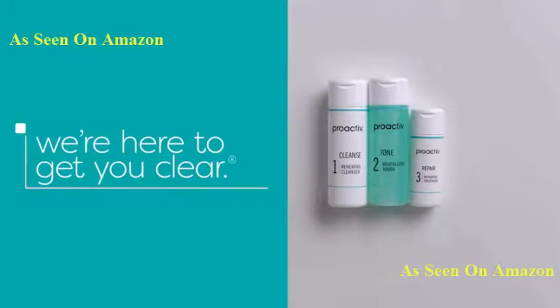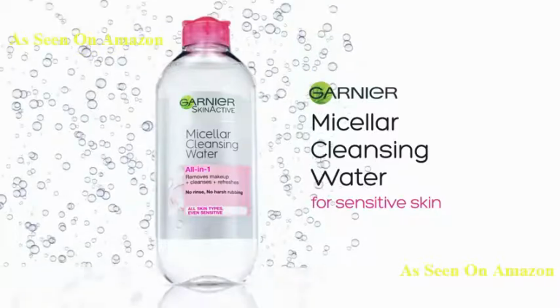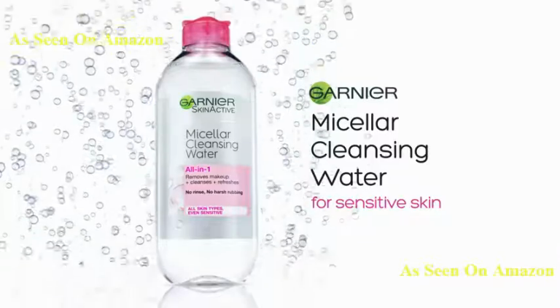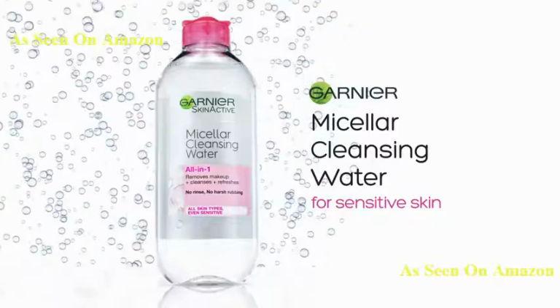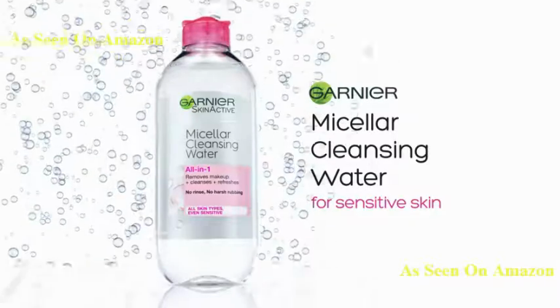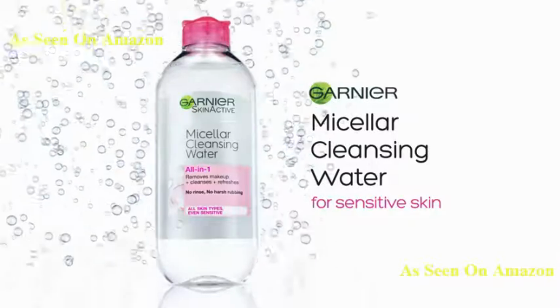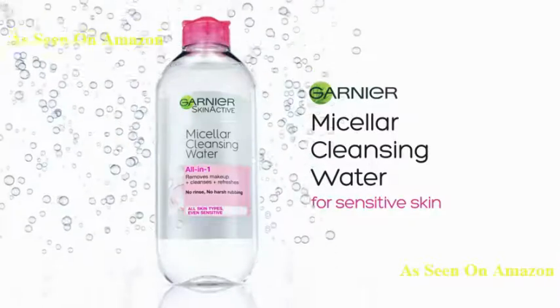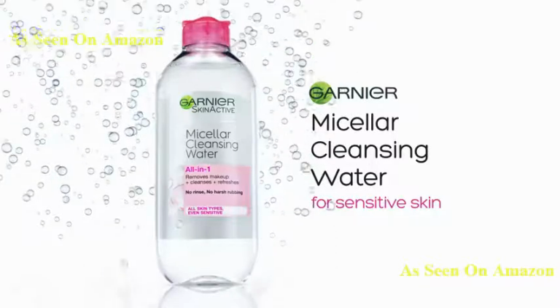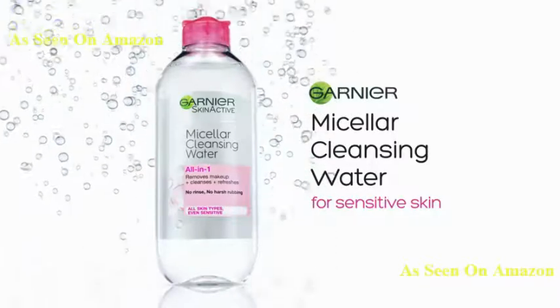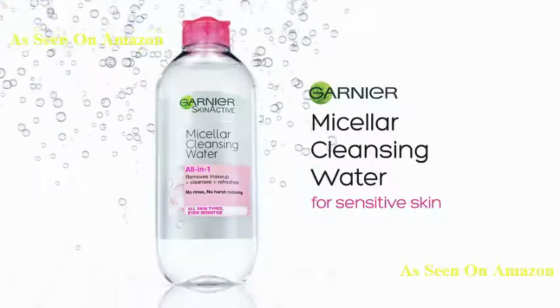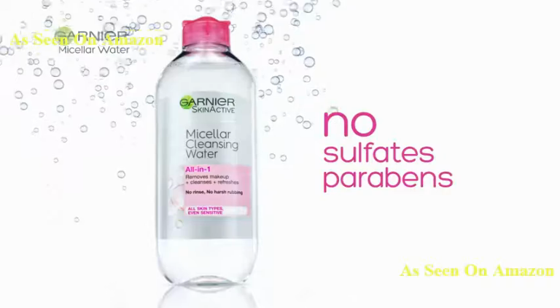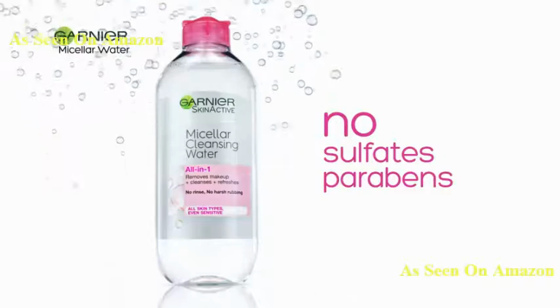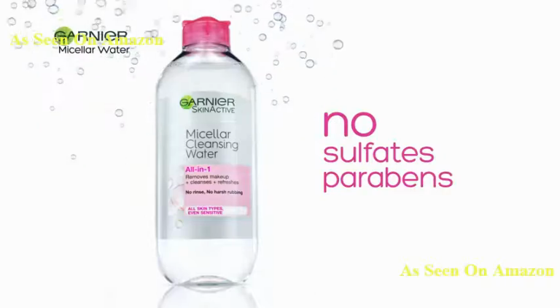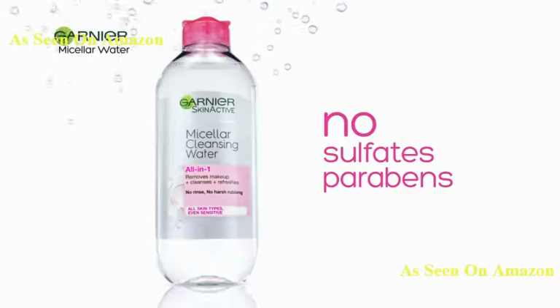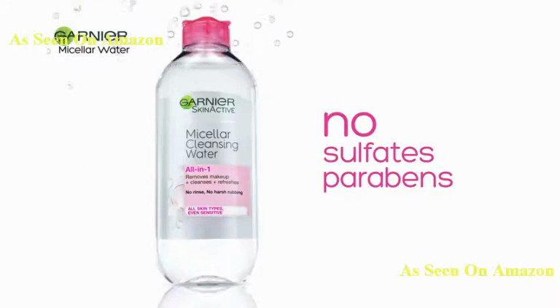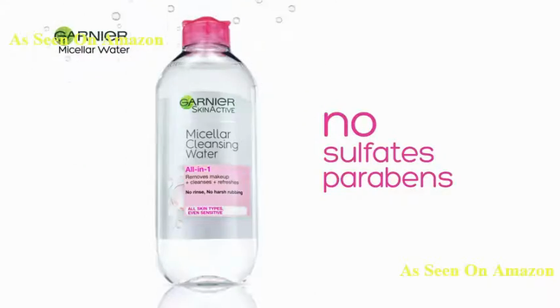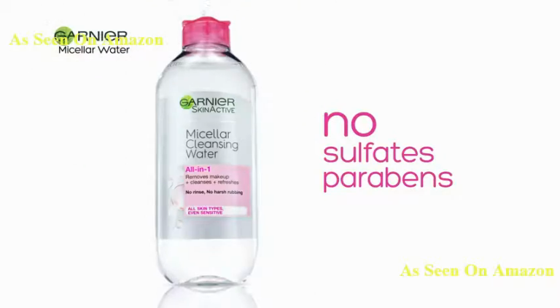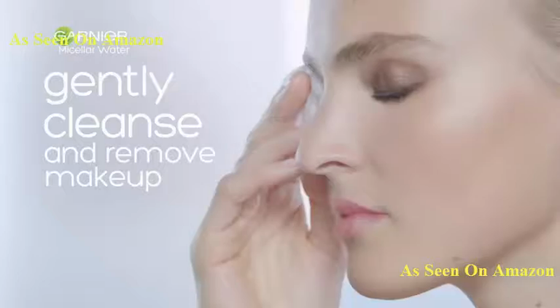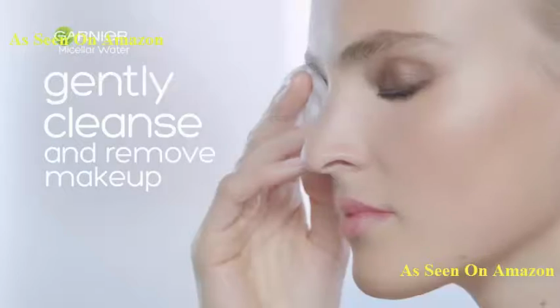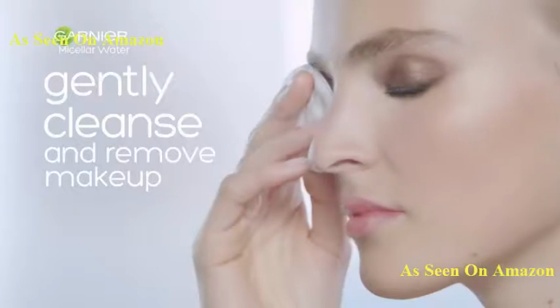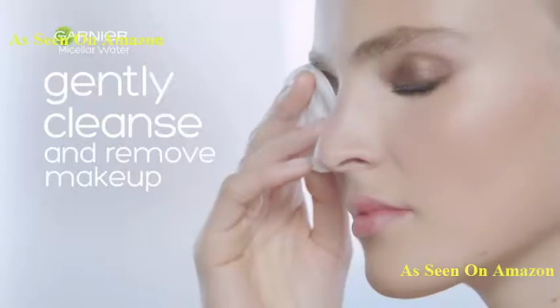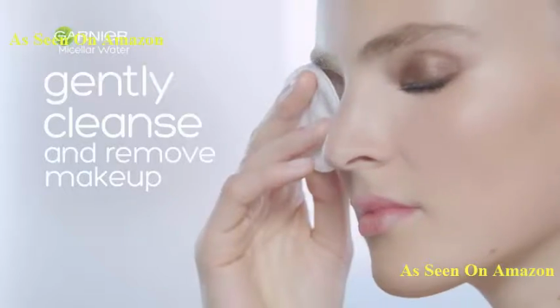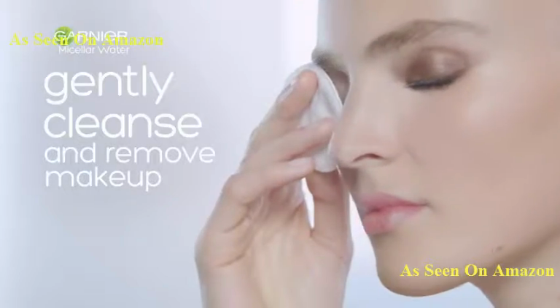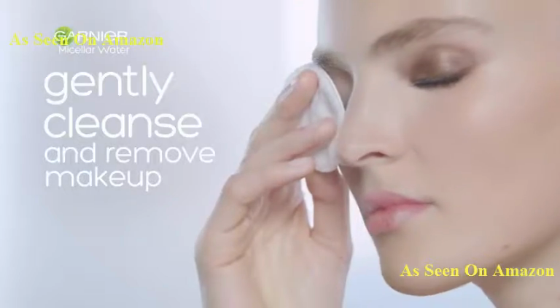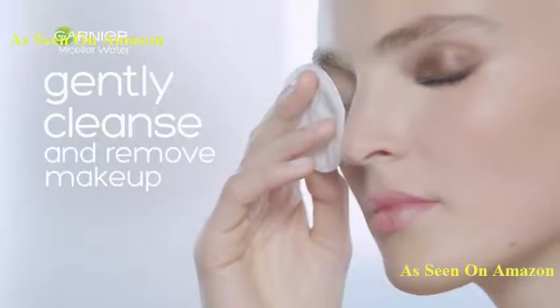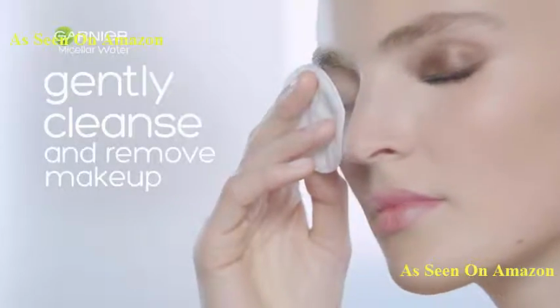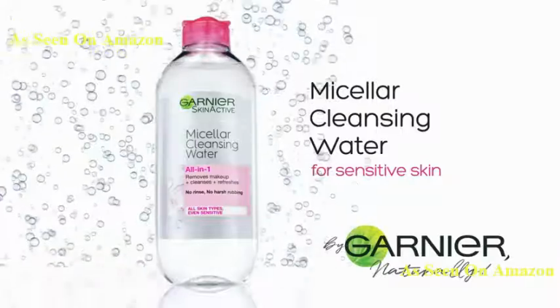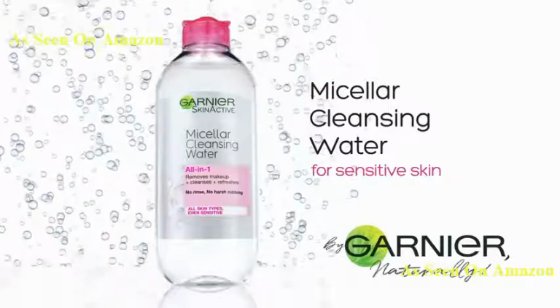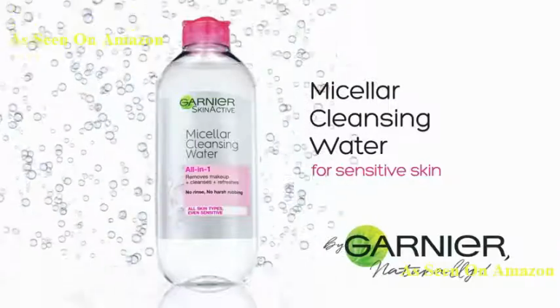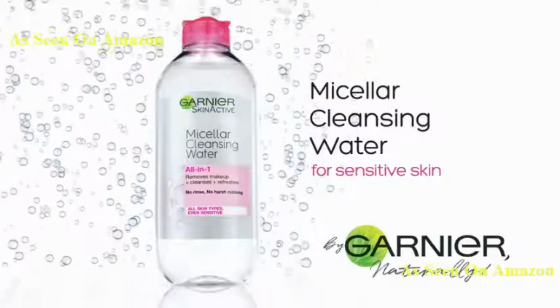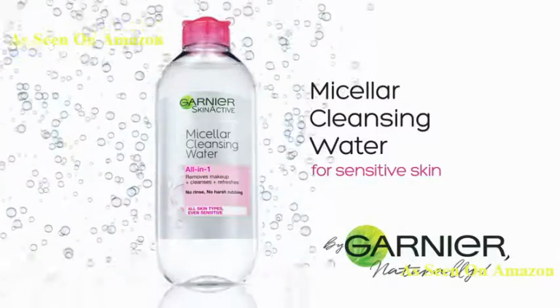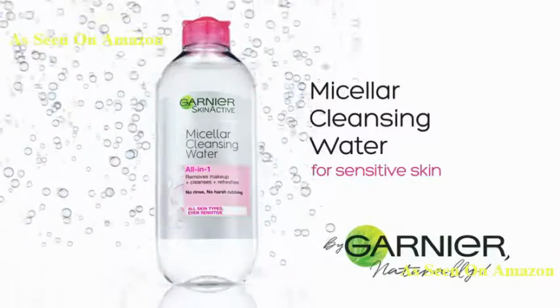Garnier Micellar Cleansing Water. Remove stubborn makeup without harsh rubbing. By Garnier, naturally.